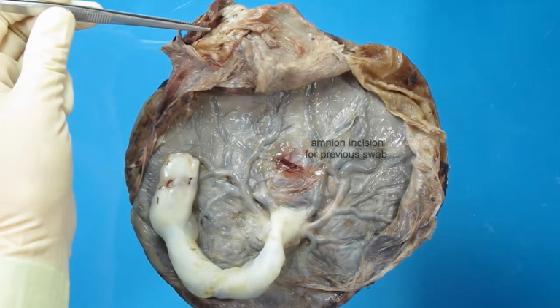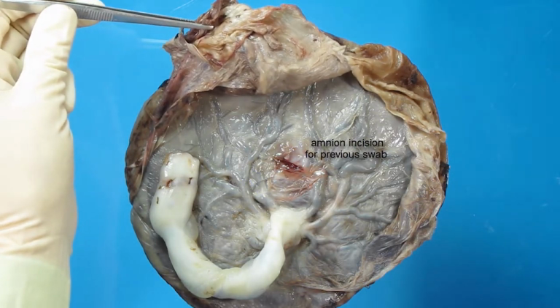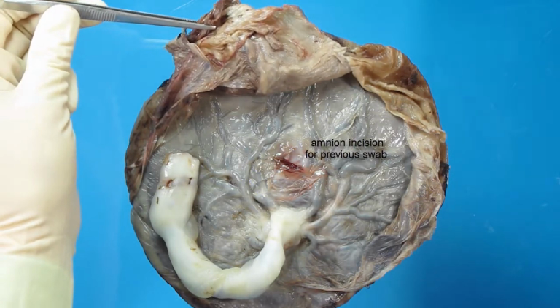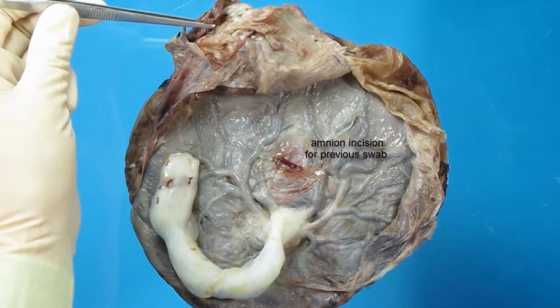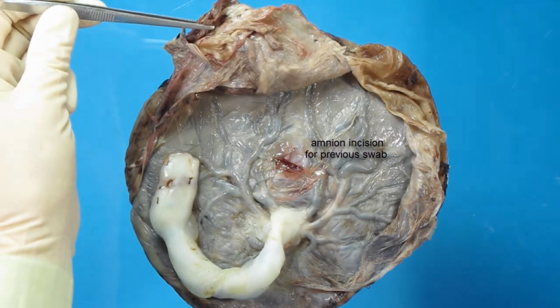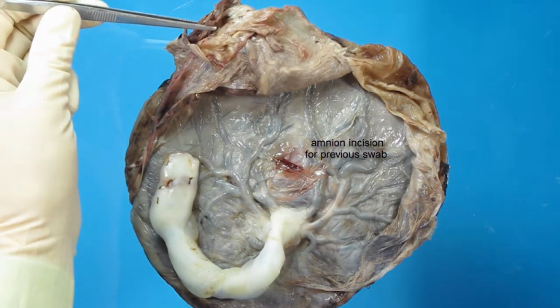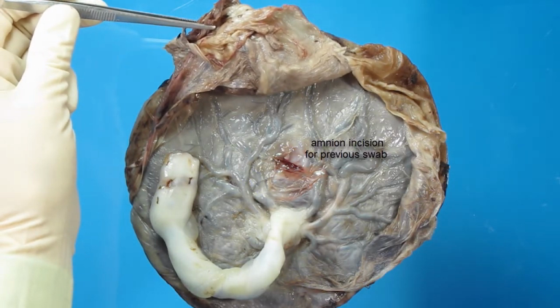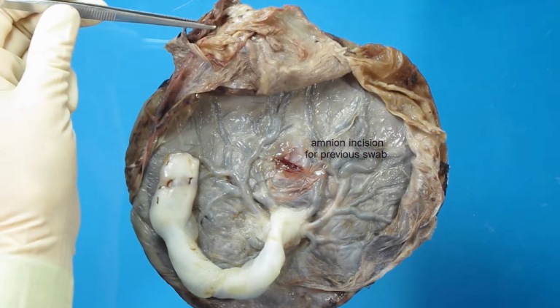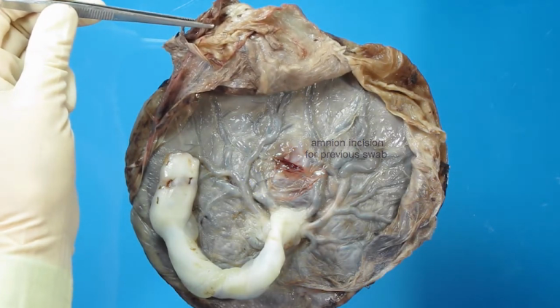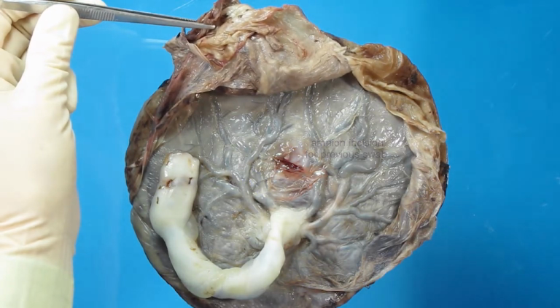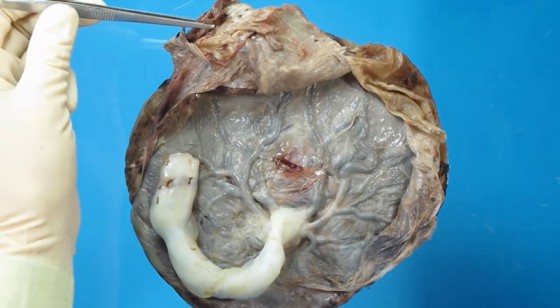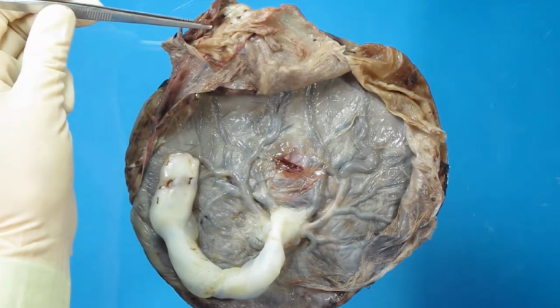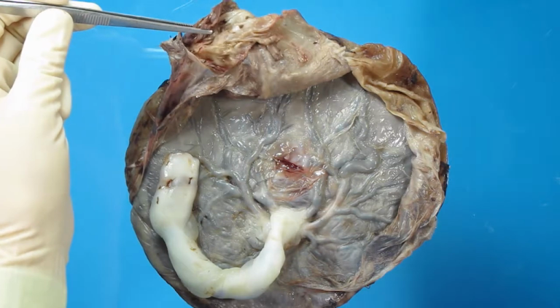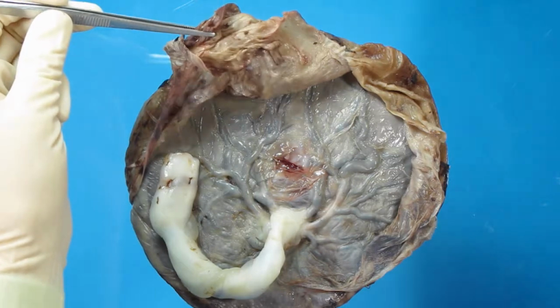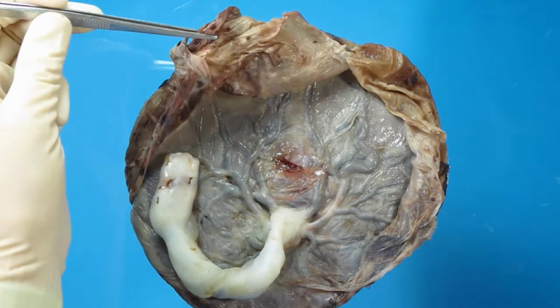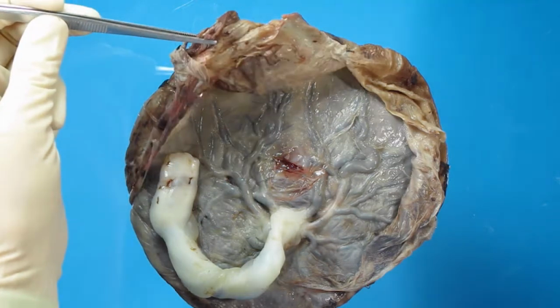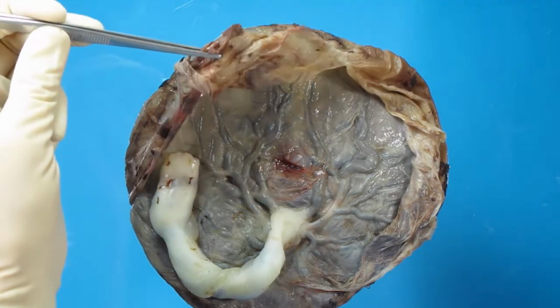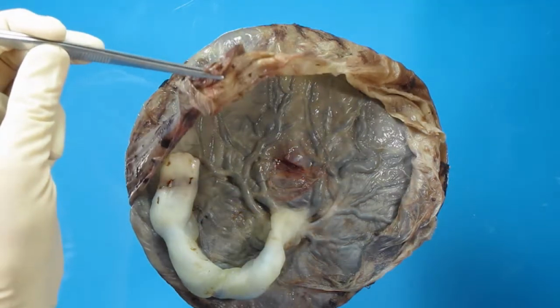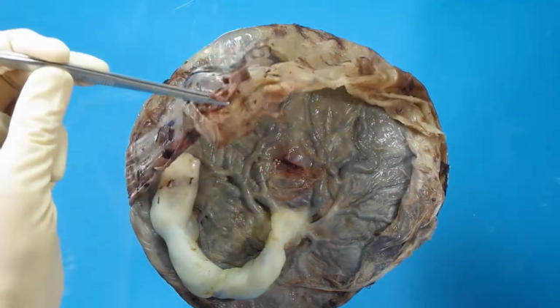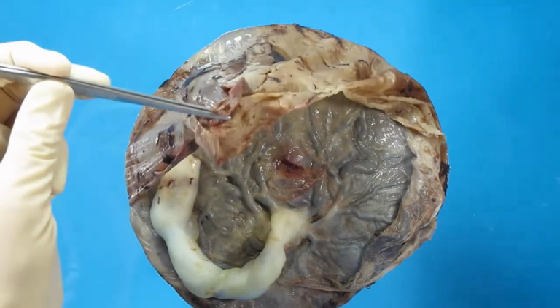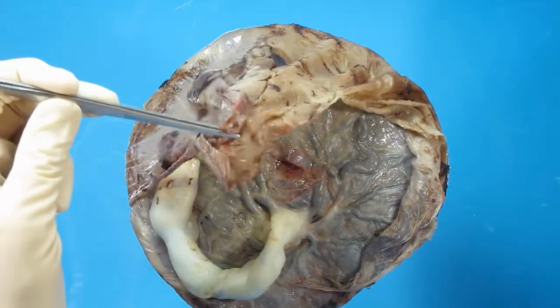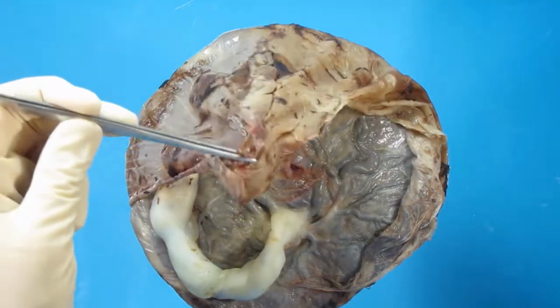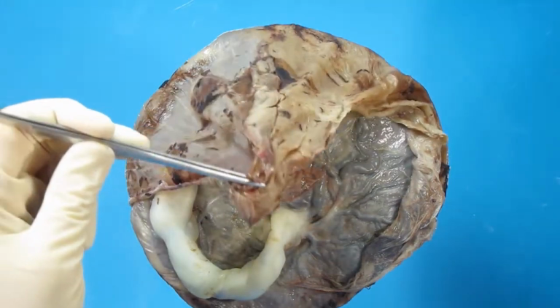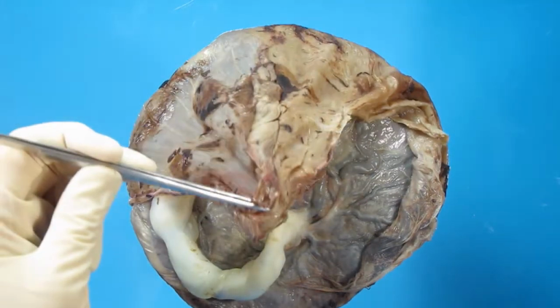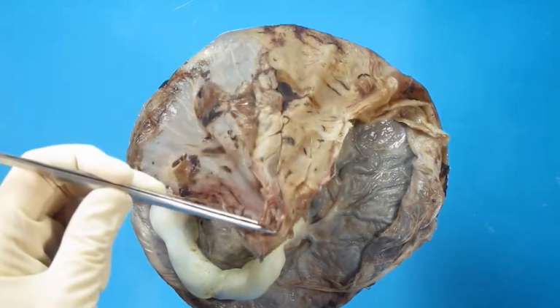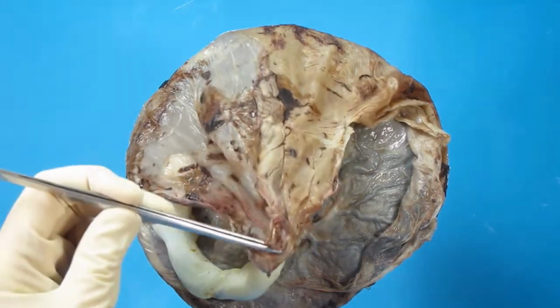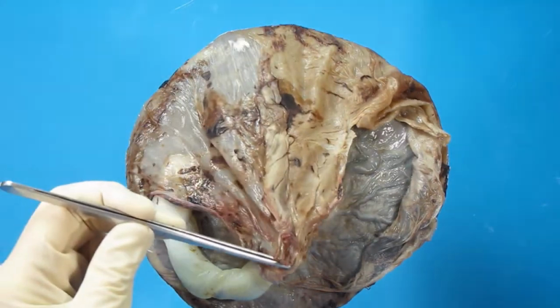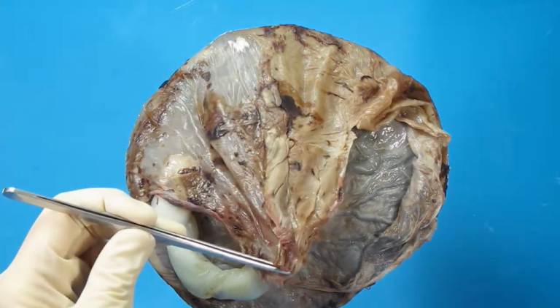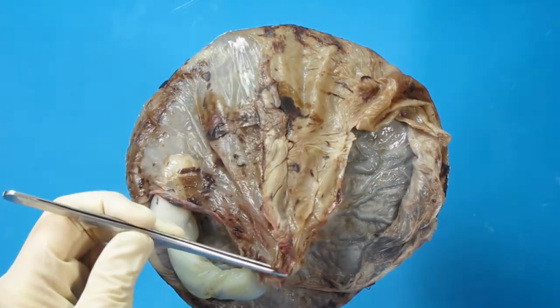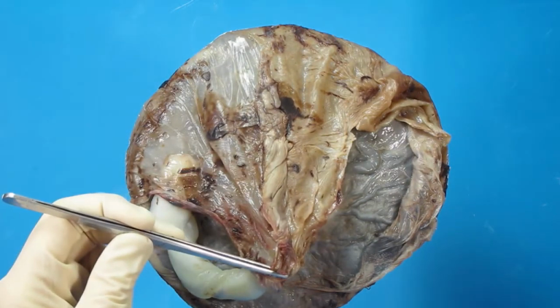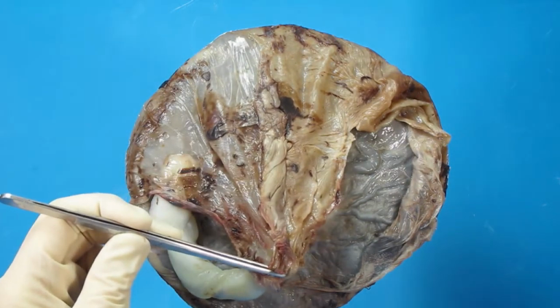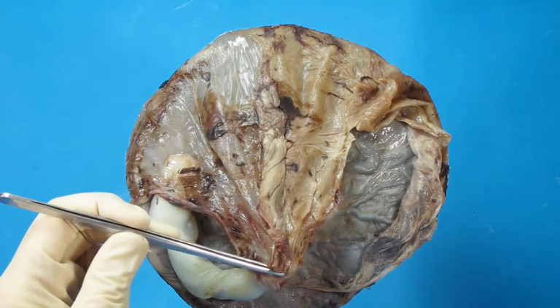The membranes are marginal and this is the sac in which the baby would have been contained.